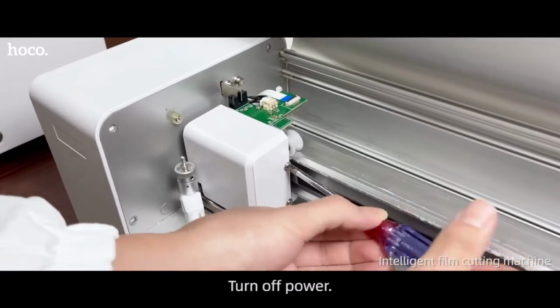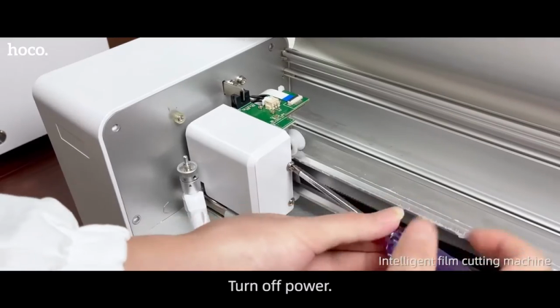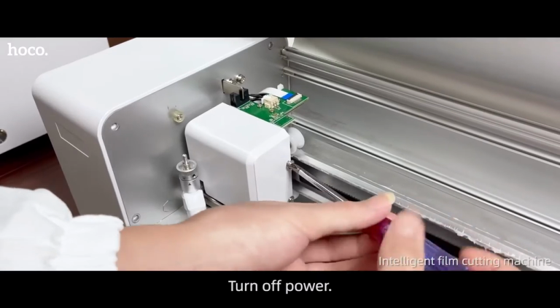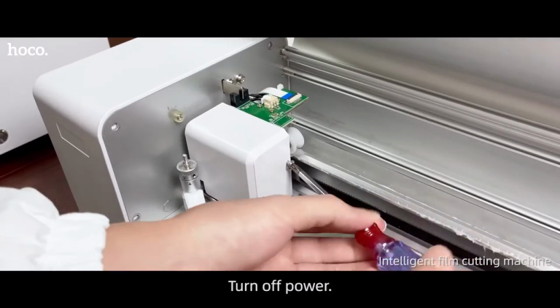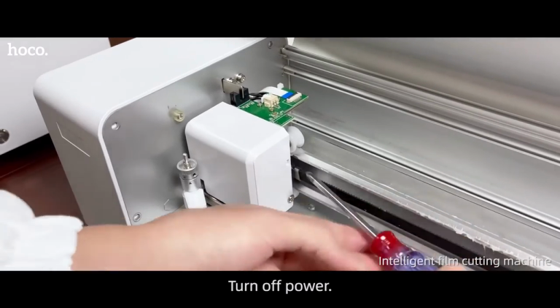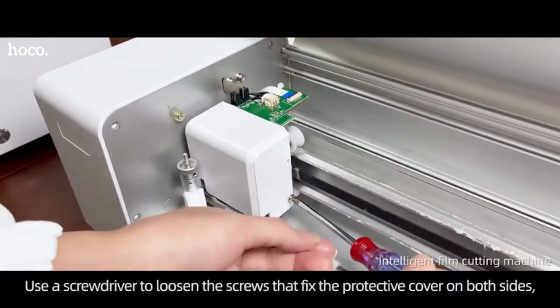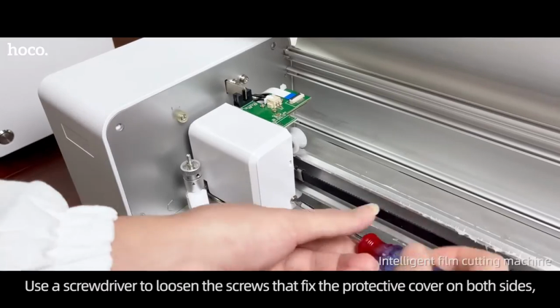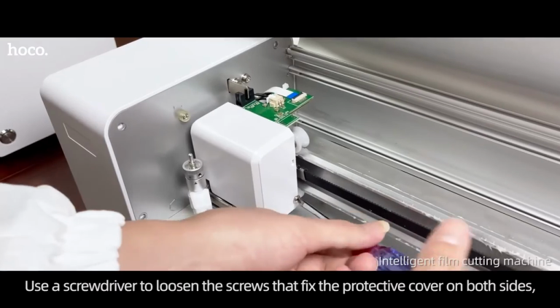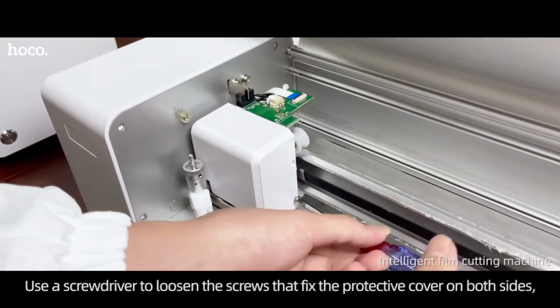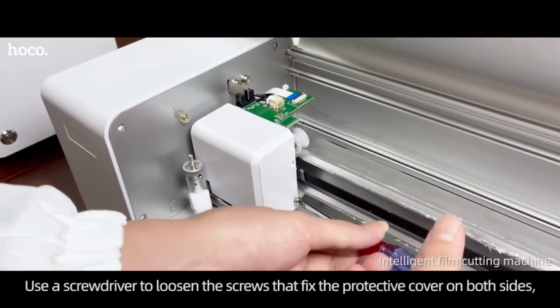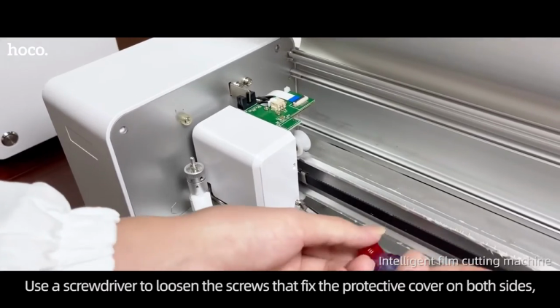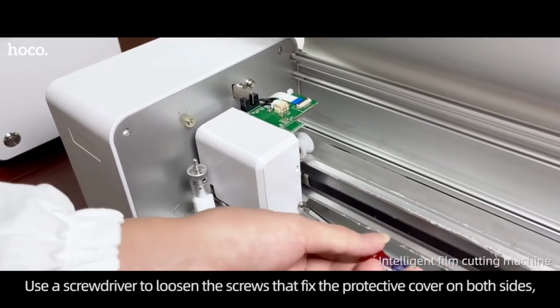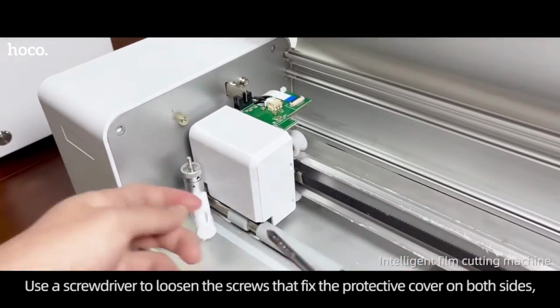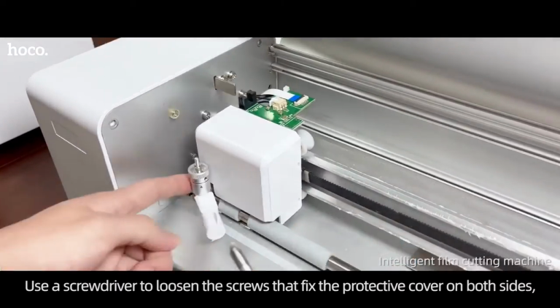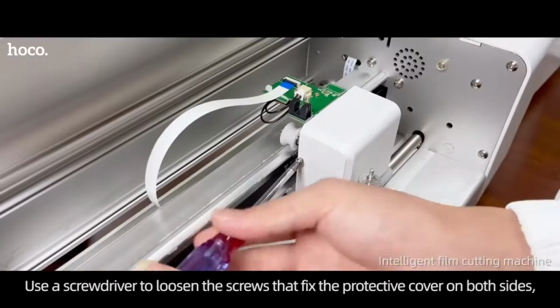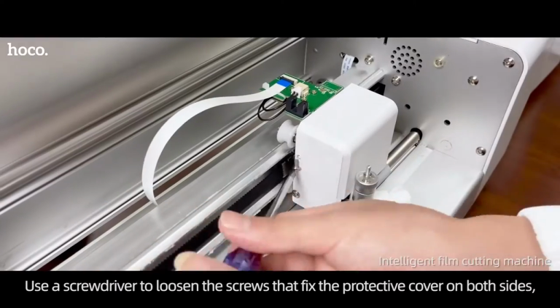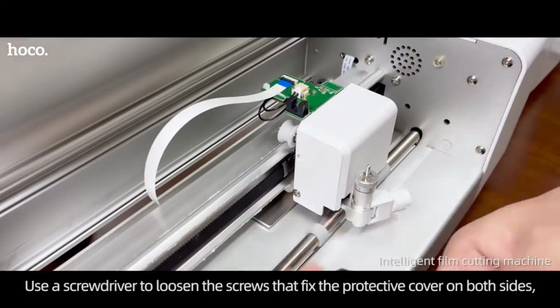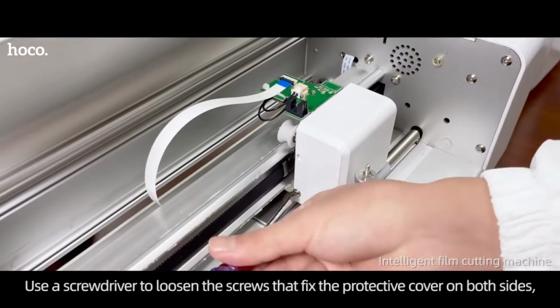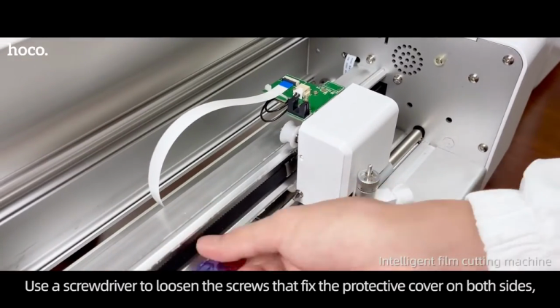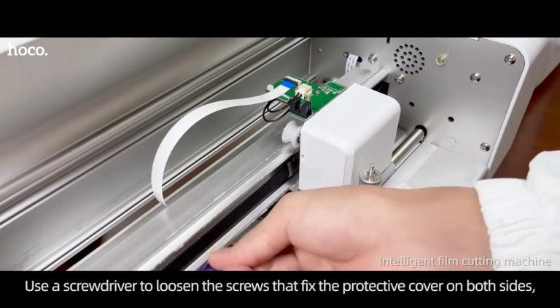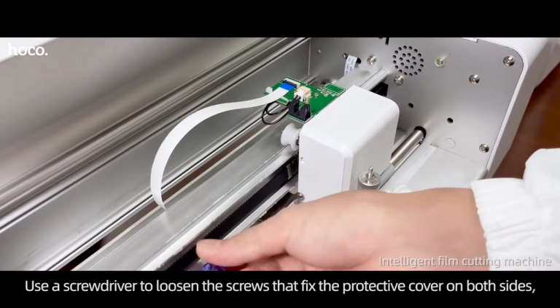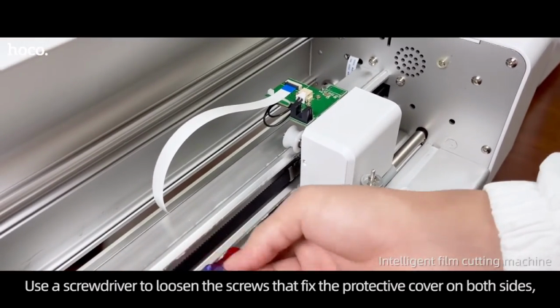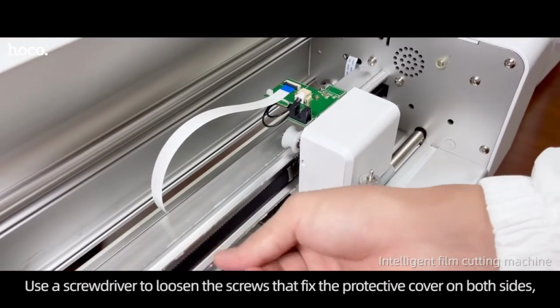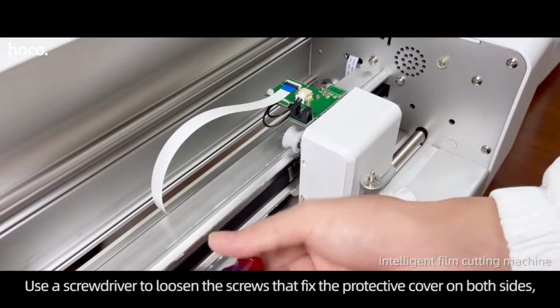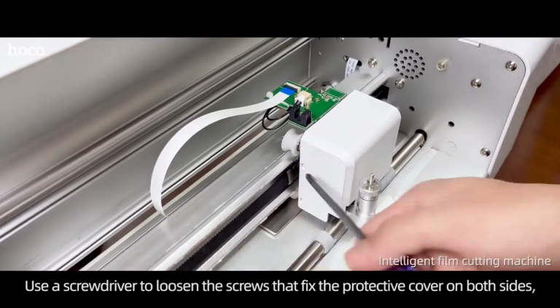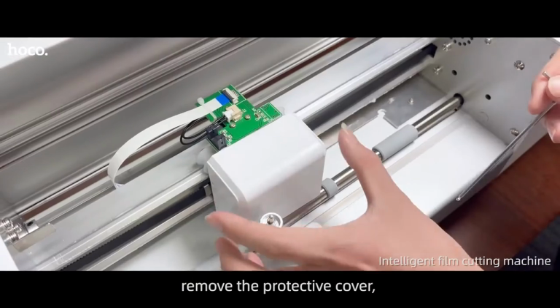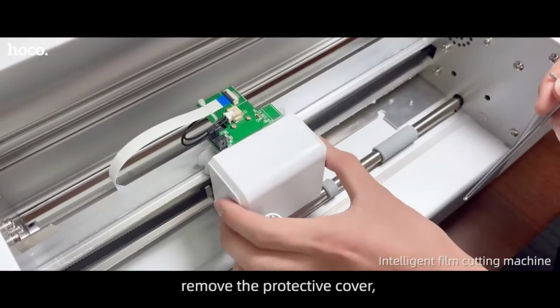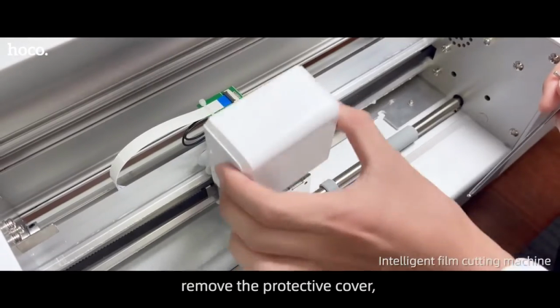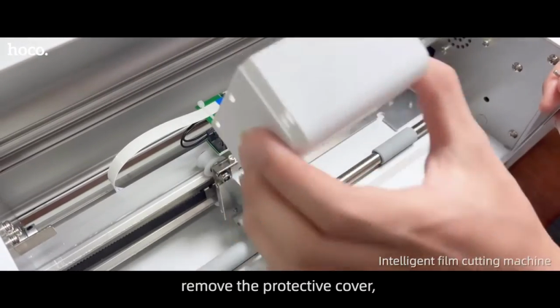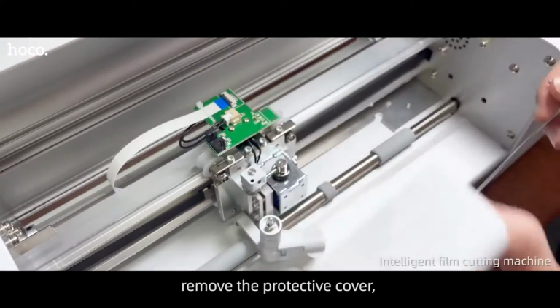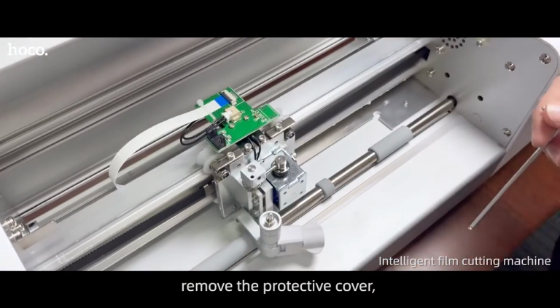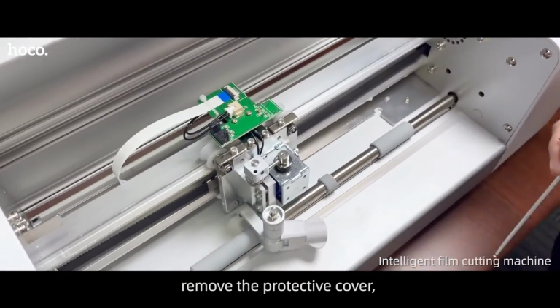Turn off power. Use a screwdriver to loosen the screws that fix the protective cover on both sides. Remove the protective cover.